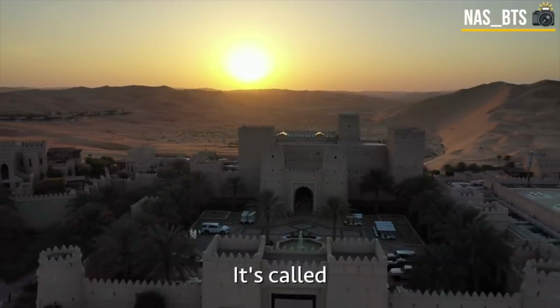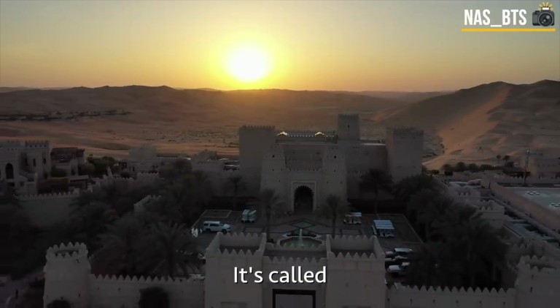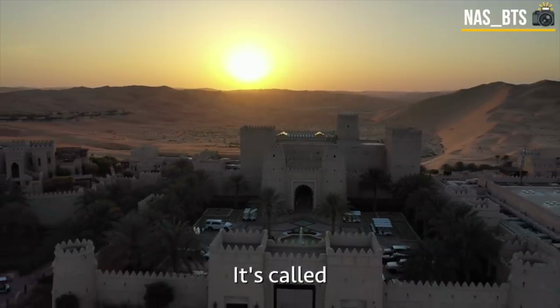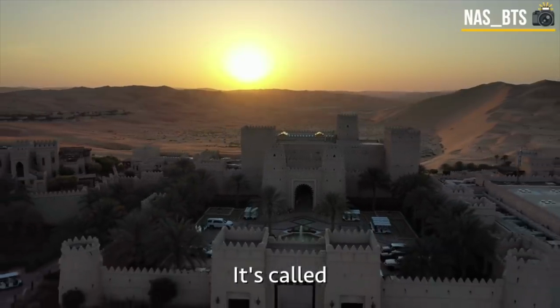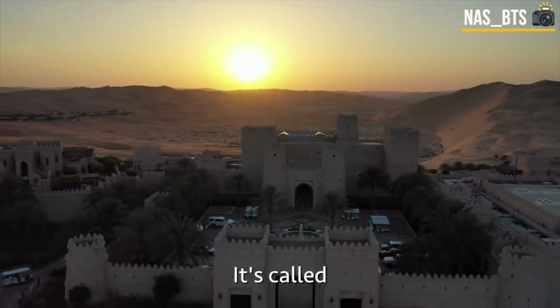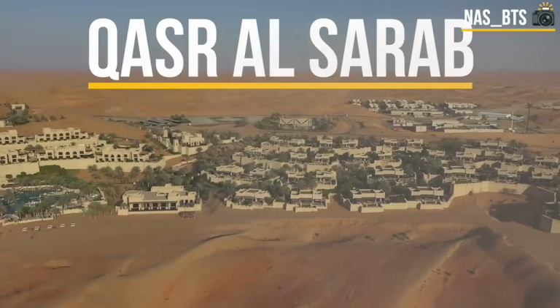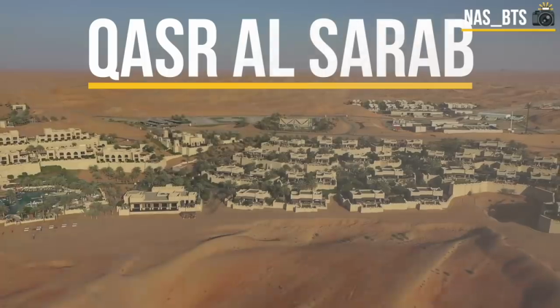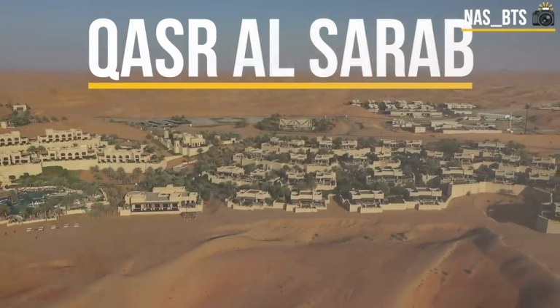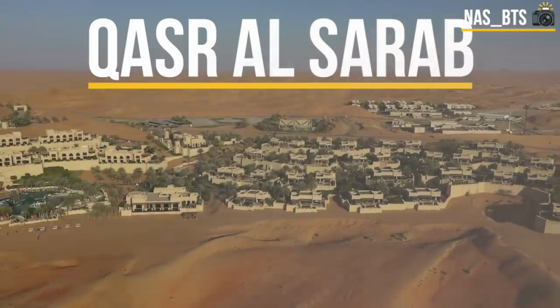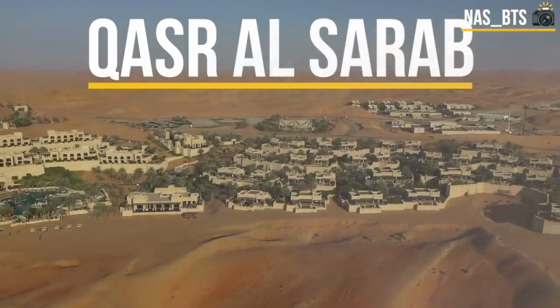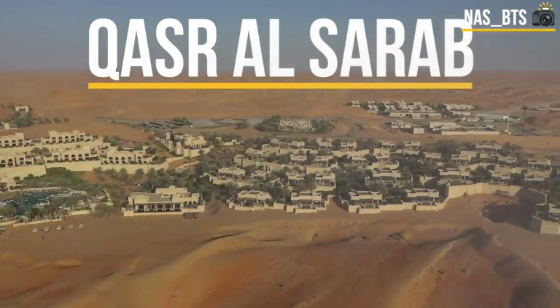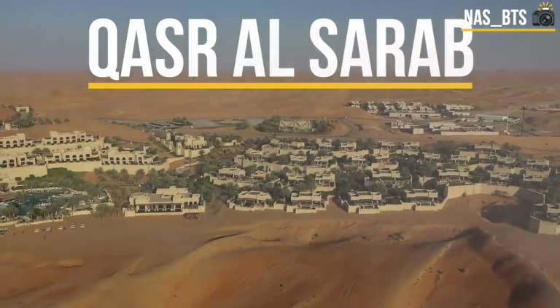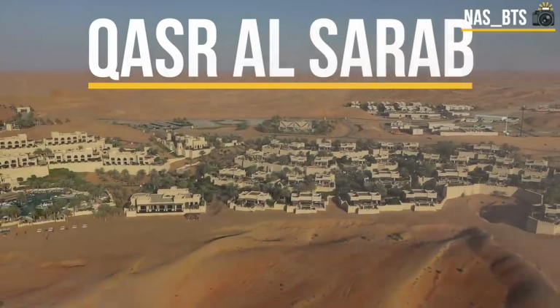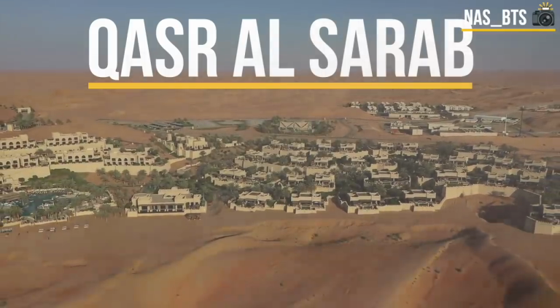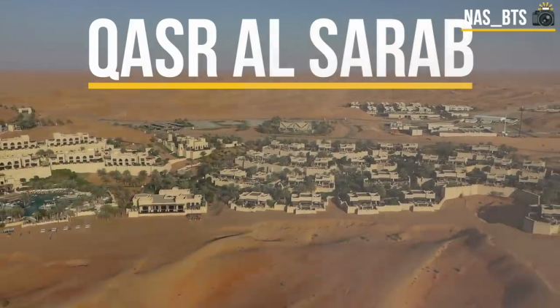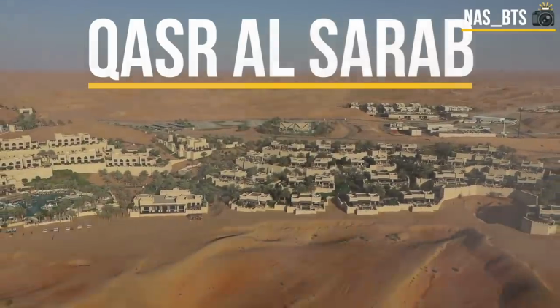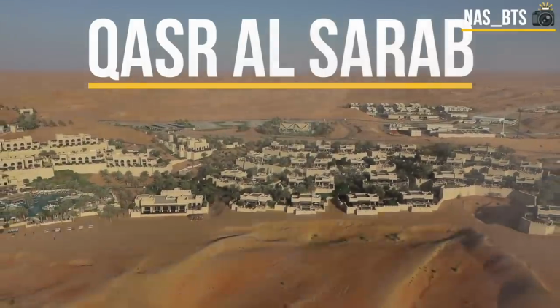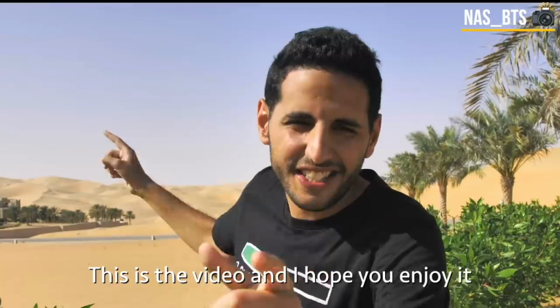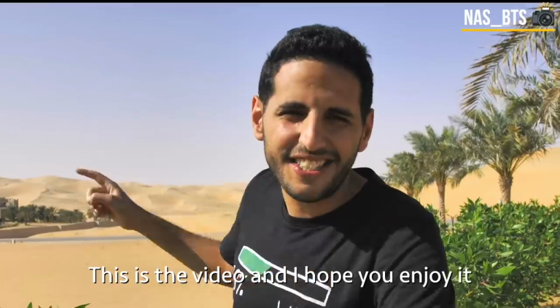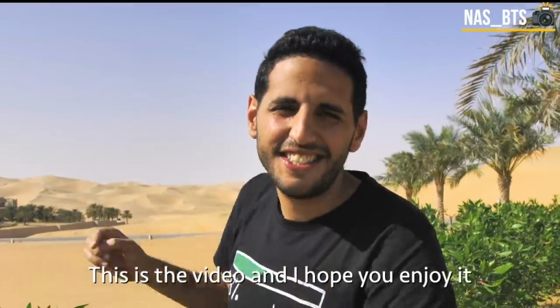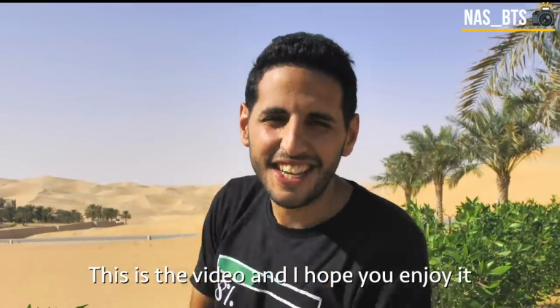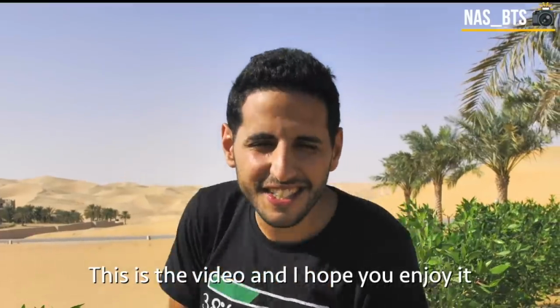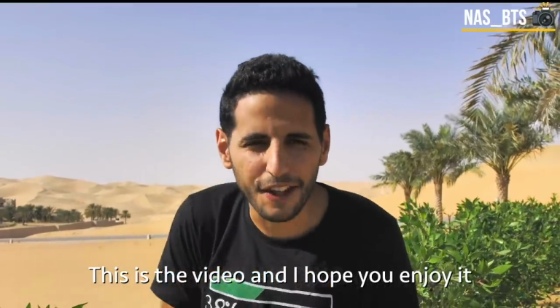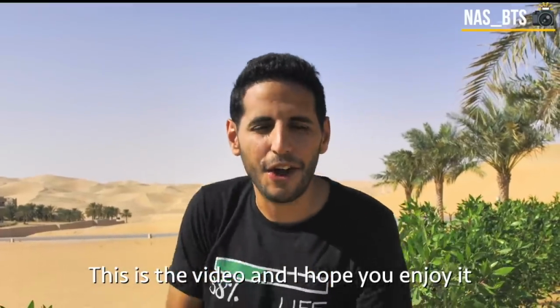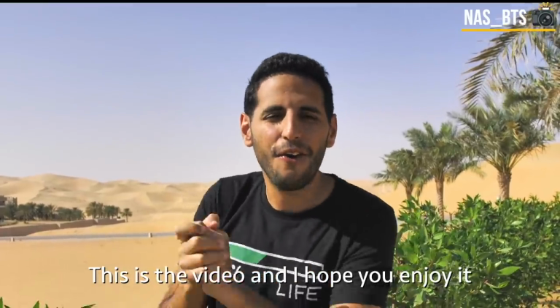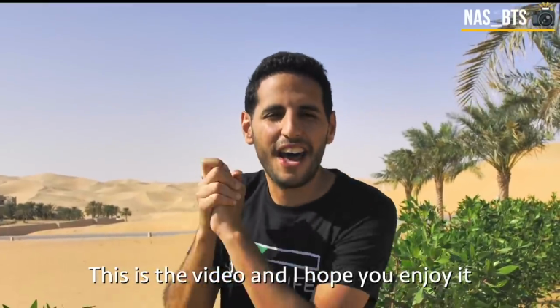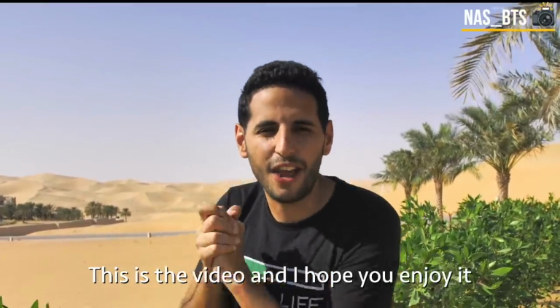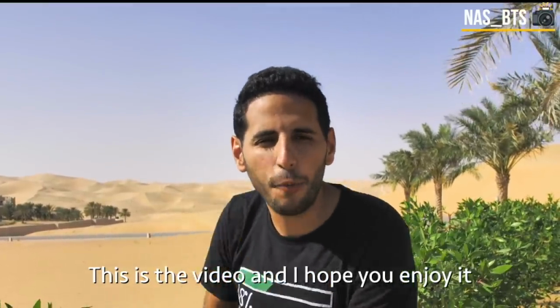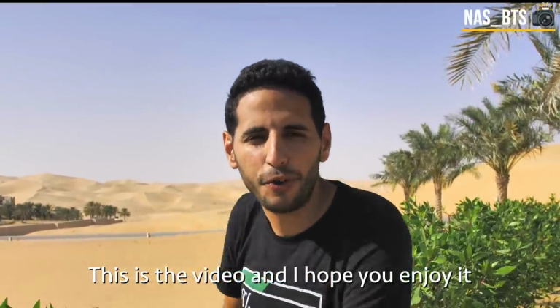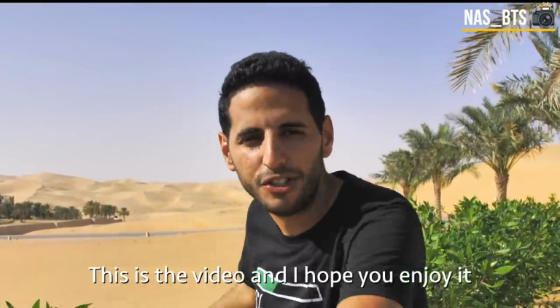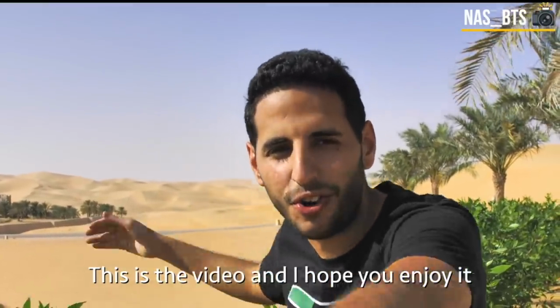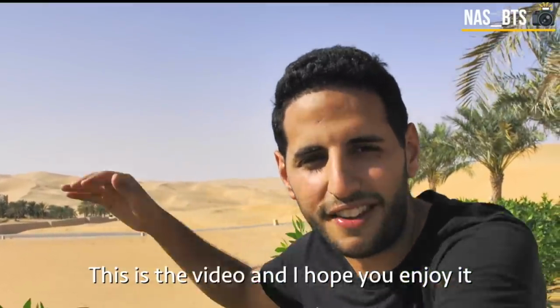This is a video about the secret Arab hotel built in the middle of the desert. It's called Qasr al-Sarab.